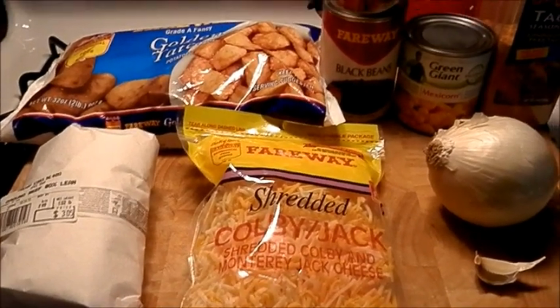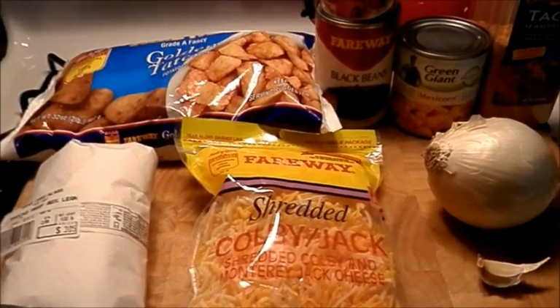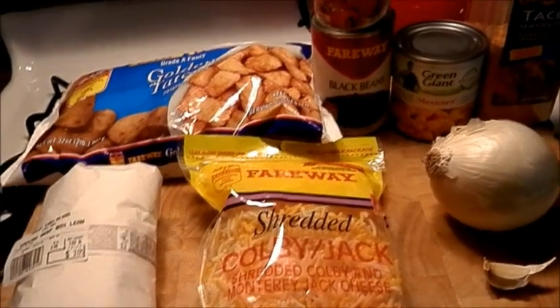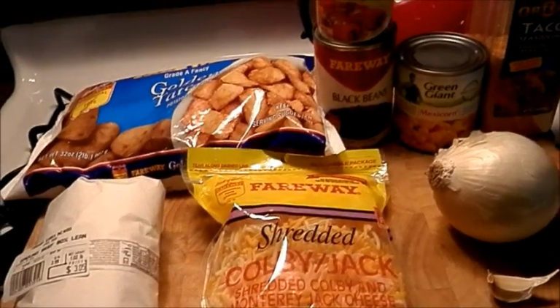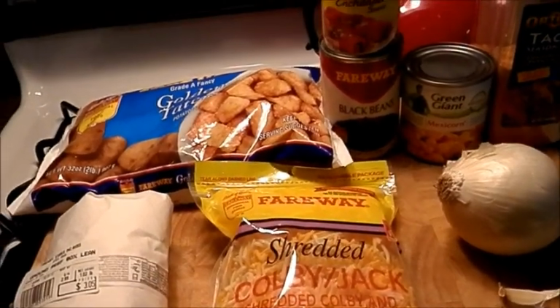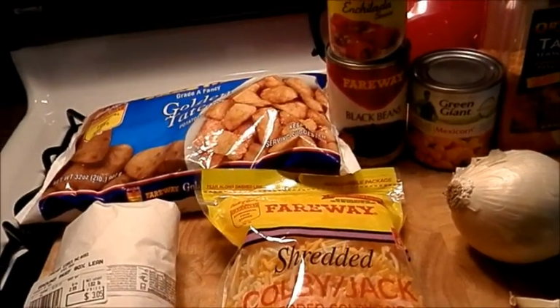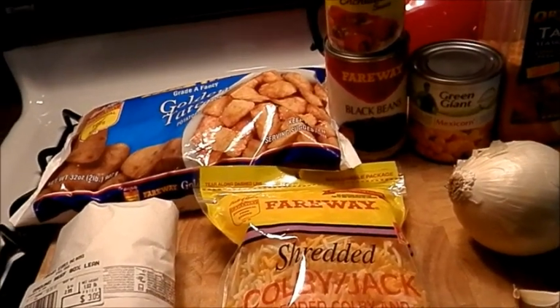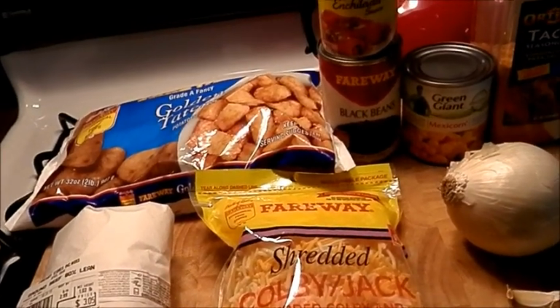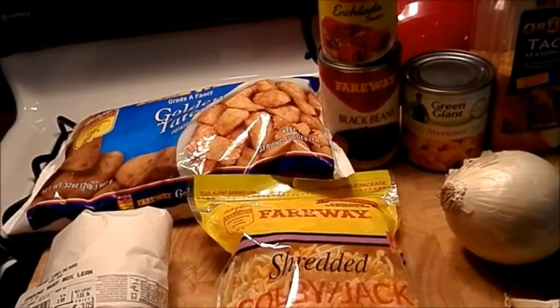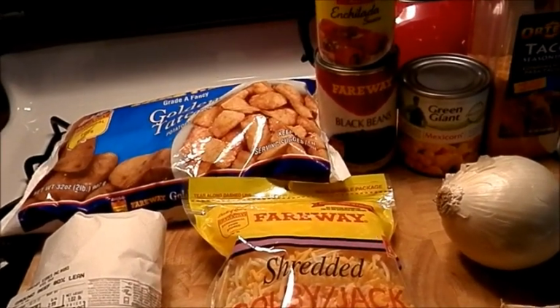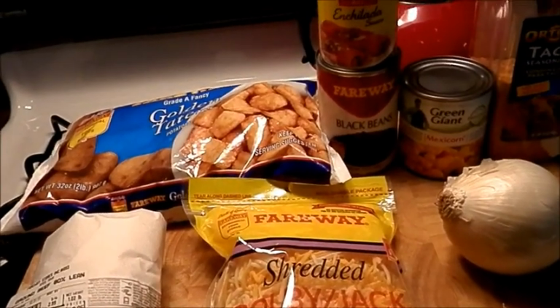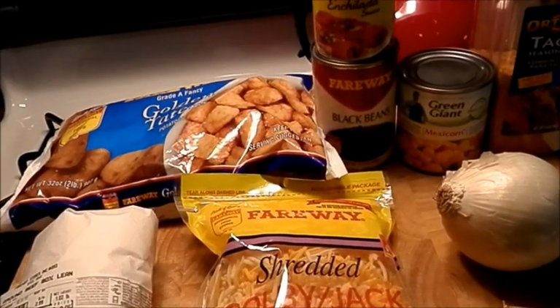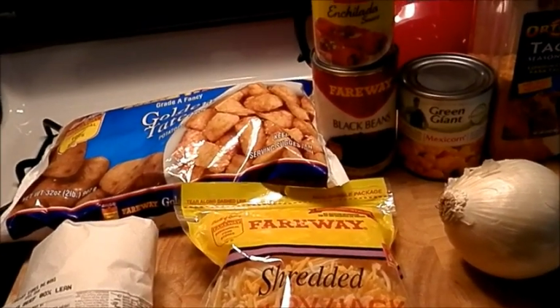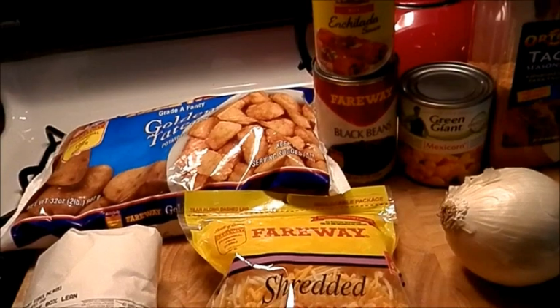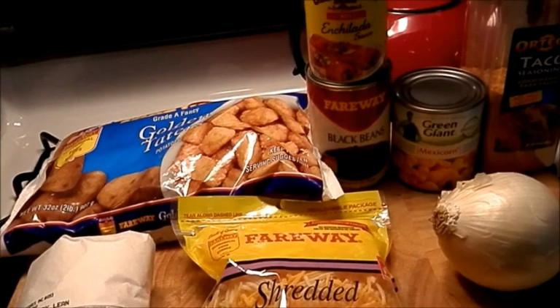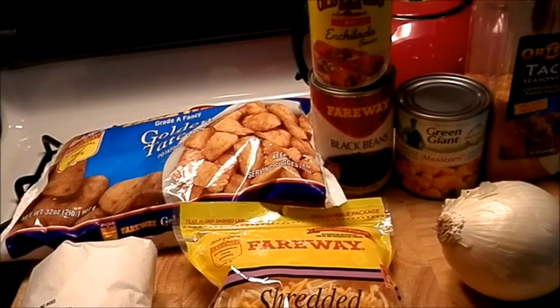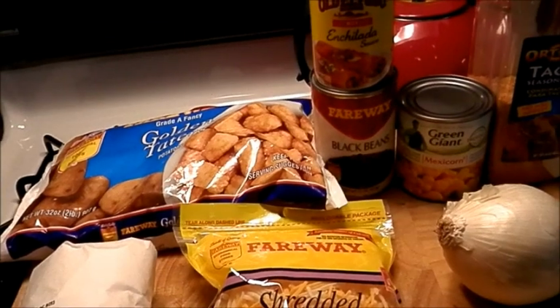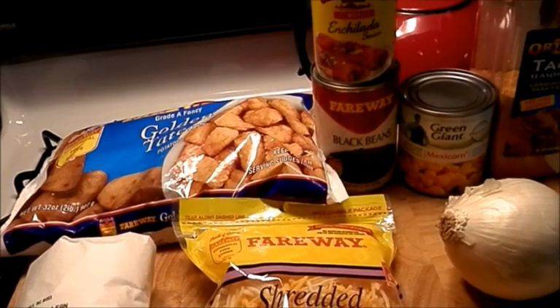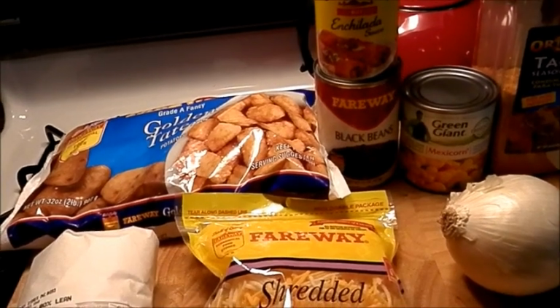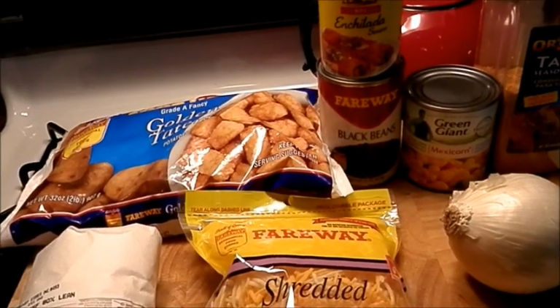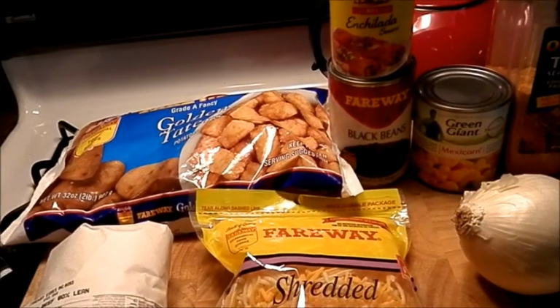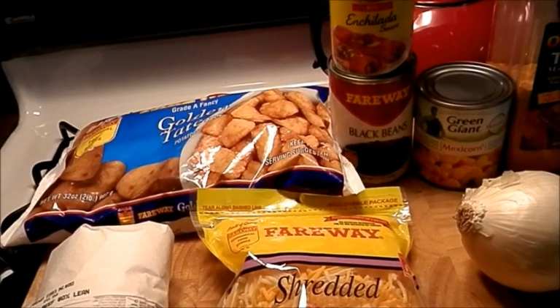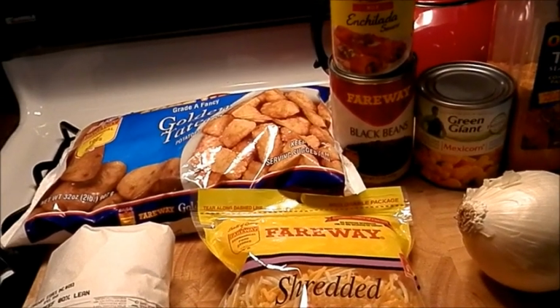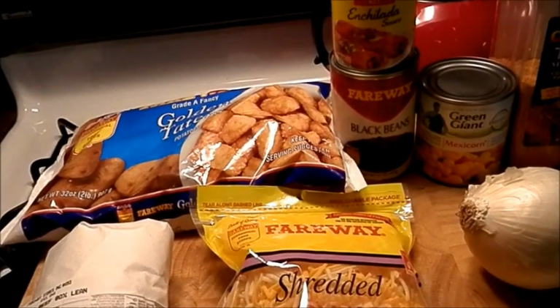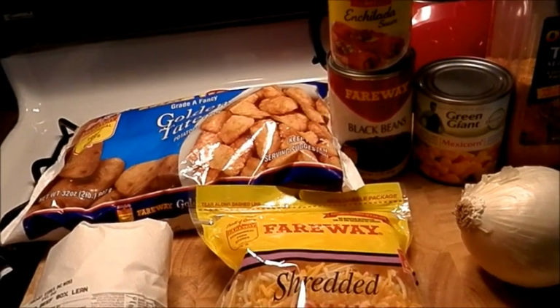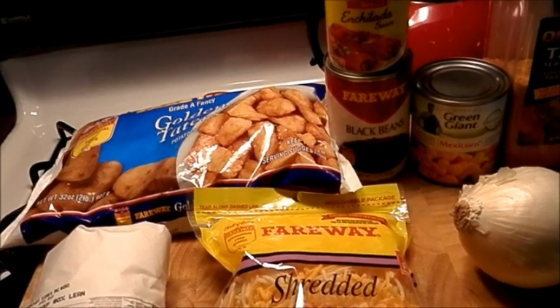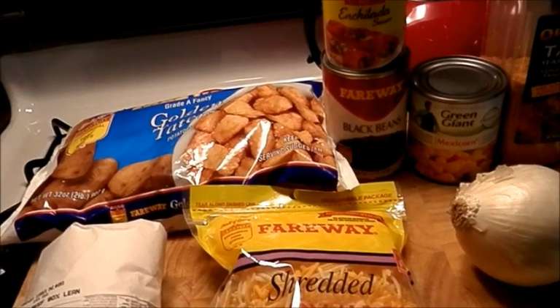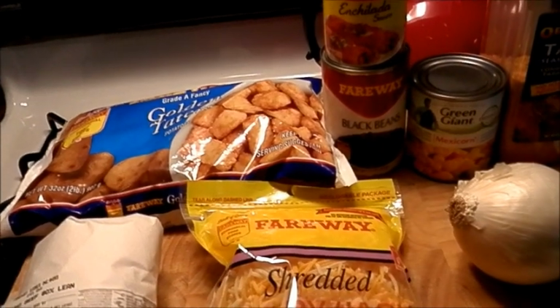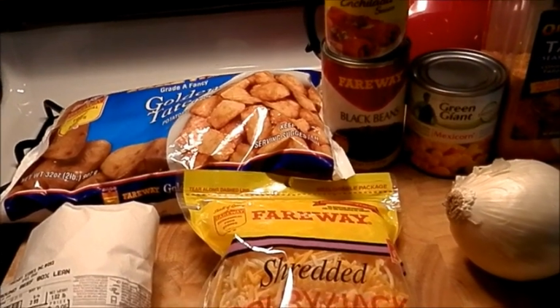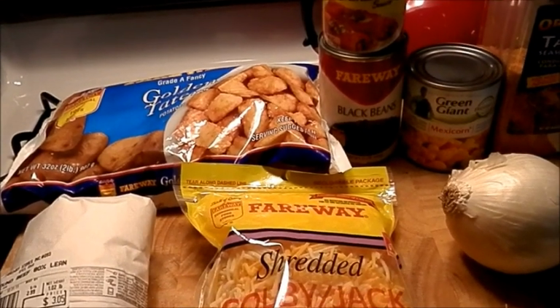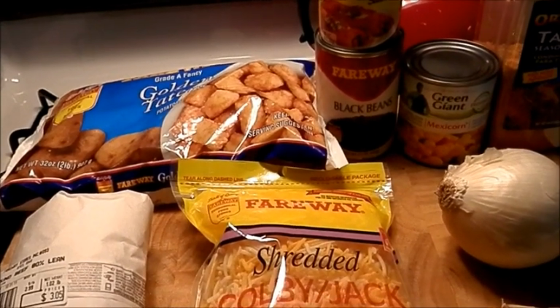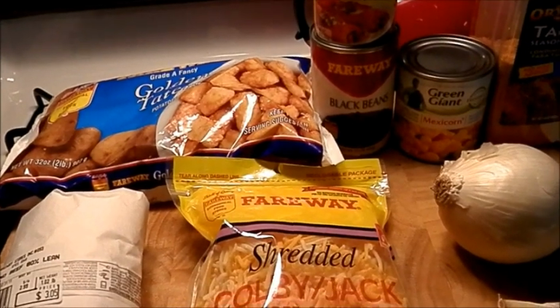I'm going to go through real quick on what you're going to need. I will have the list of ingredients and the amount in the down bar.